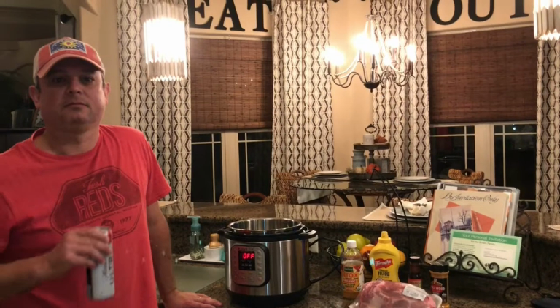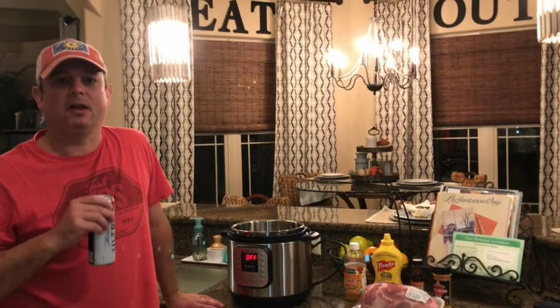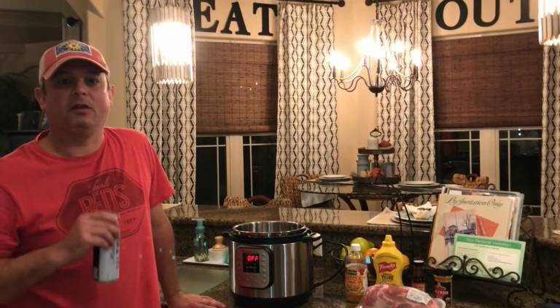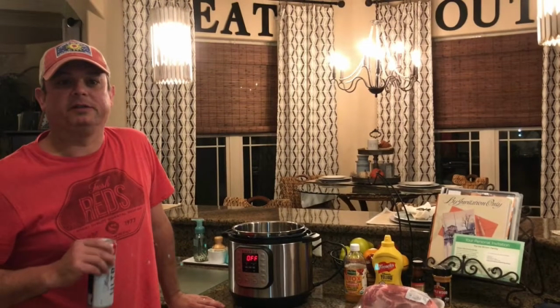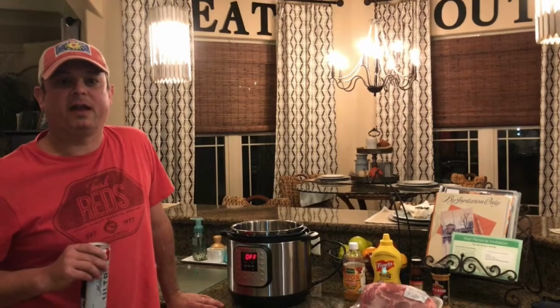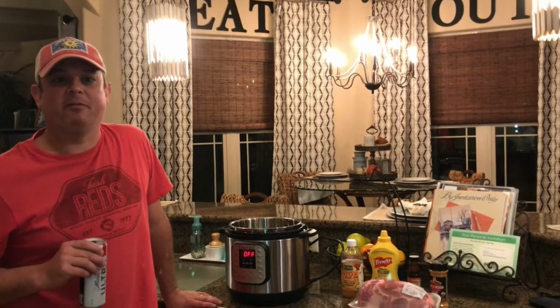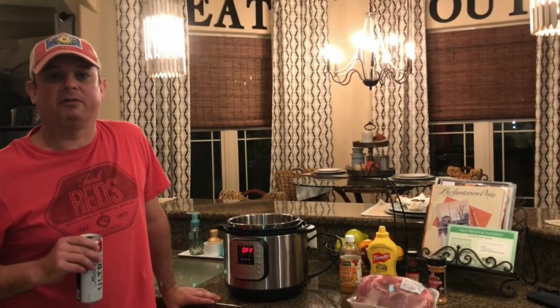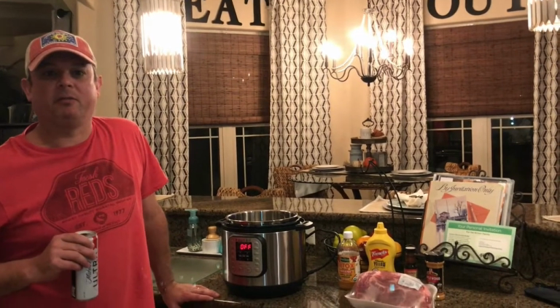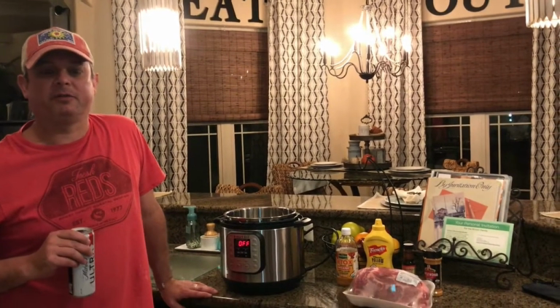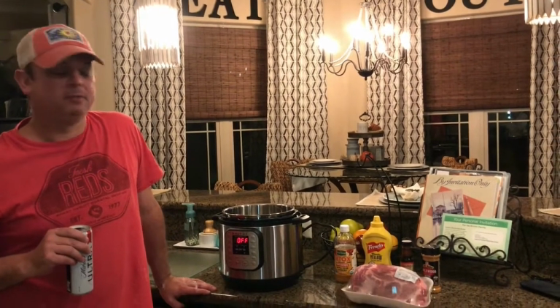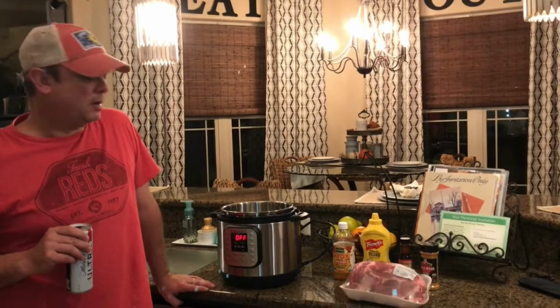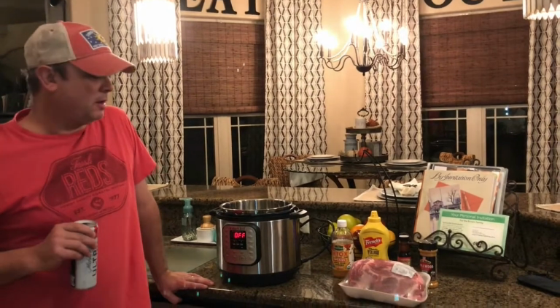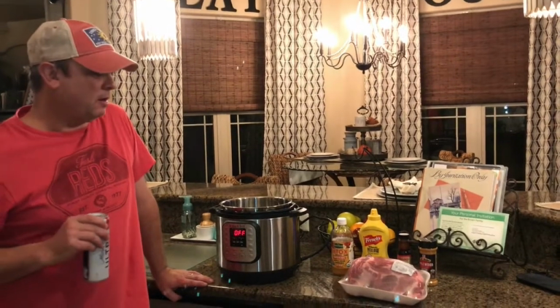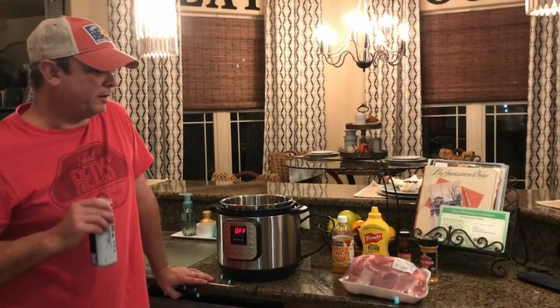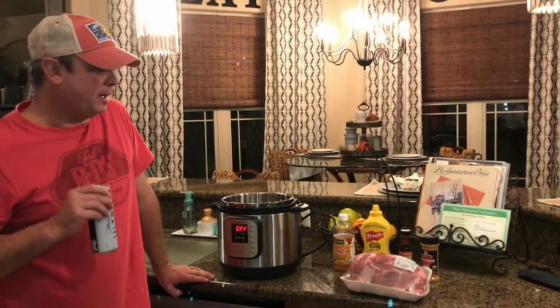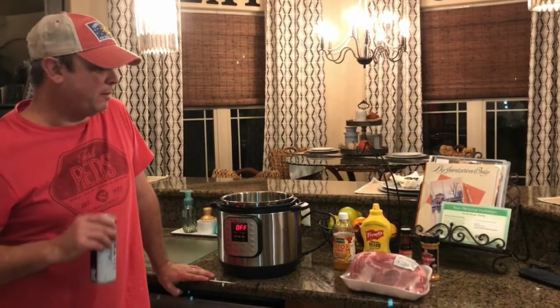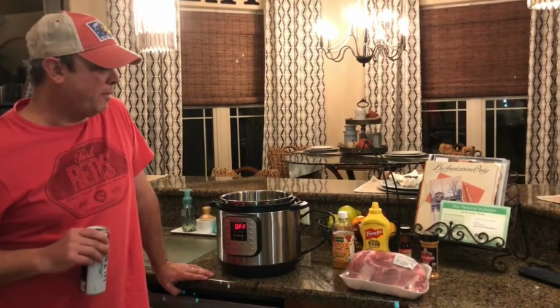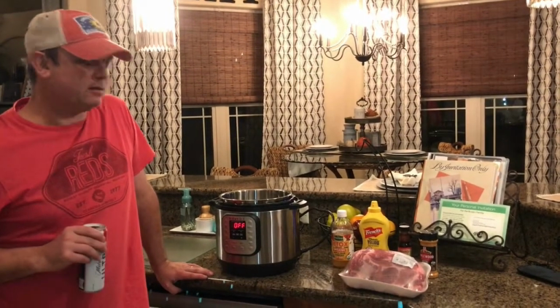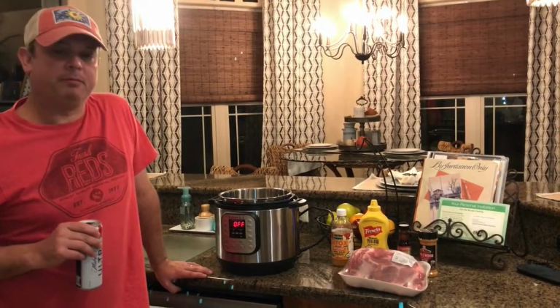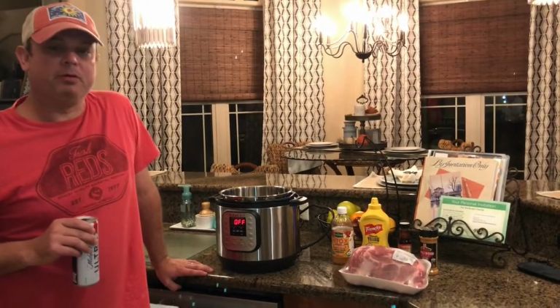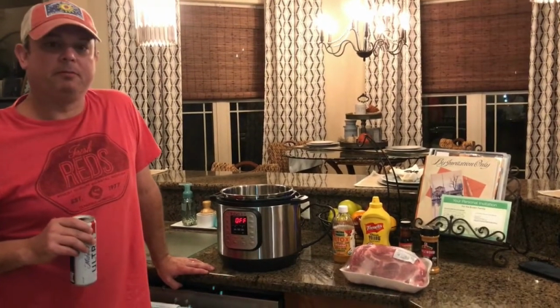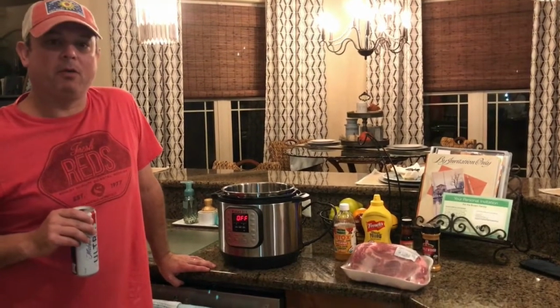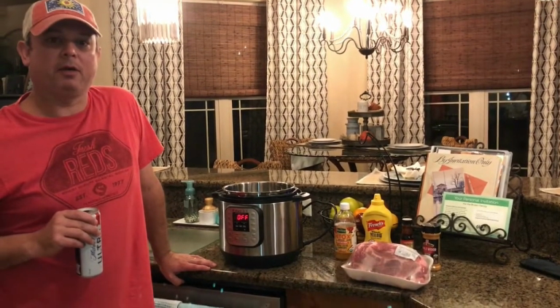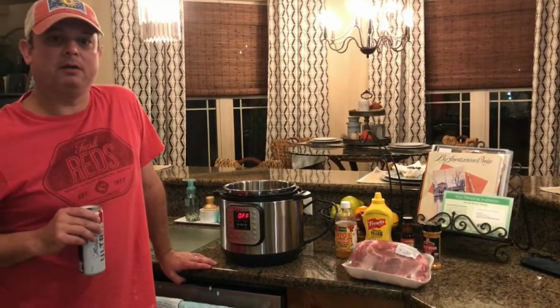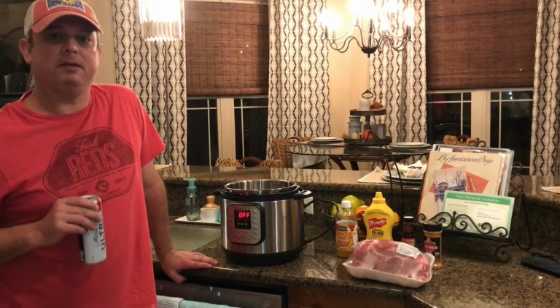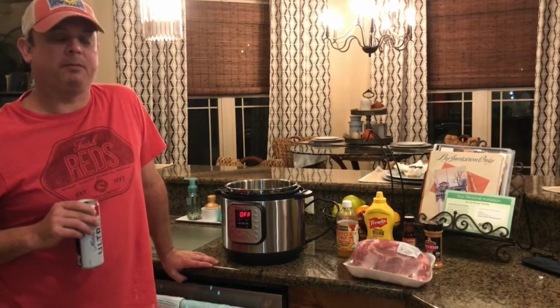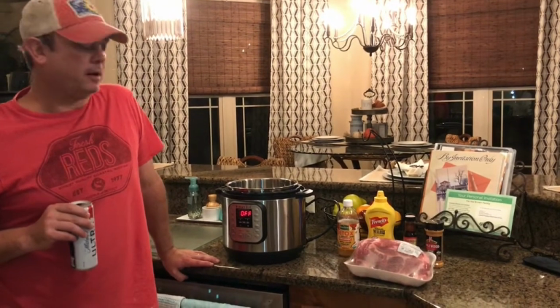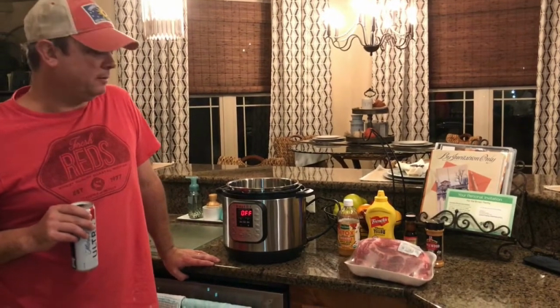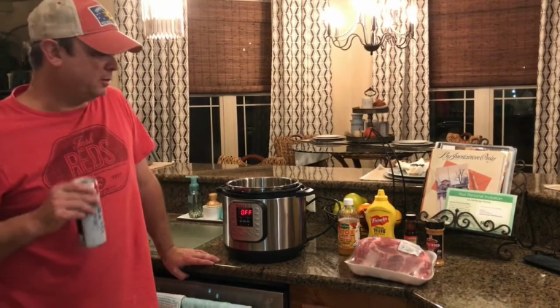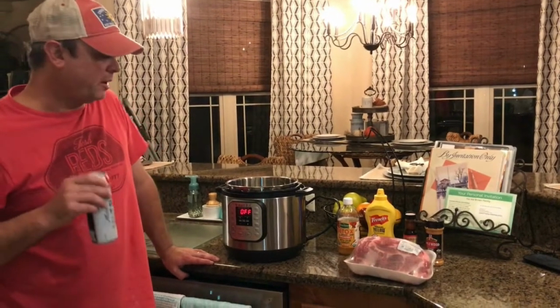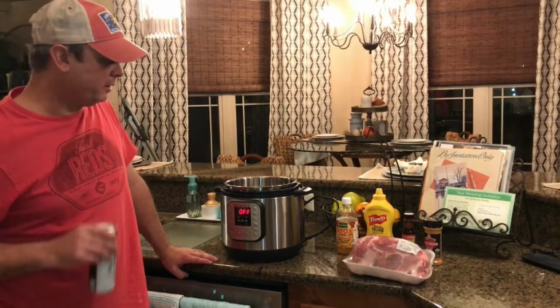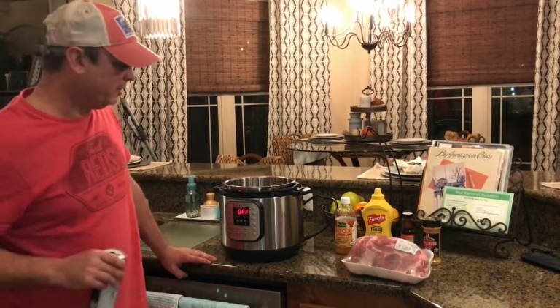Hey y'all, this is Zach from Meals Under Pressure. Tonight I'm going to make some pulled pork in an Instant Pot. Let me show you how to do this.